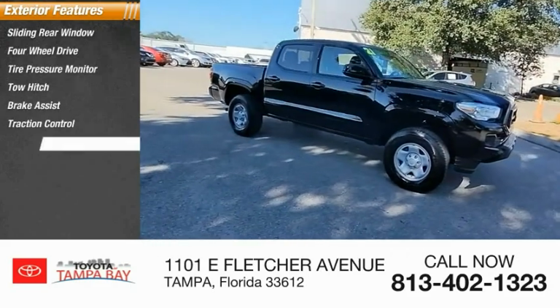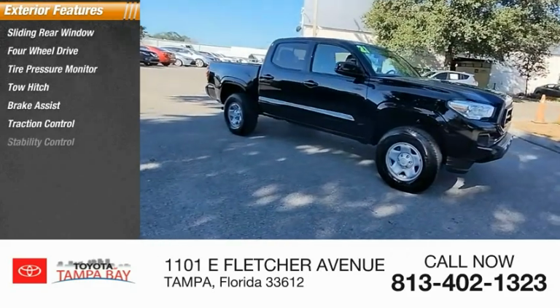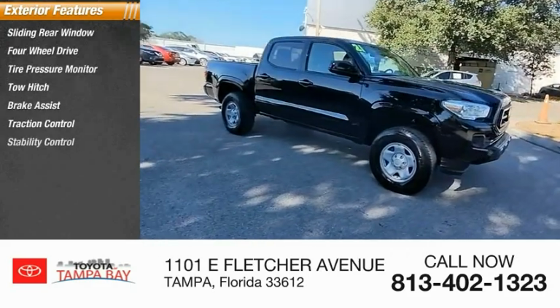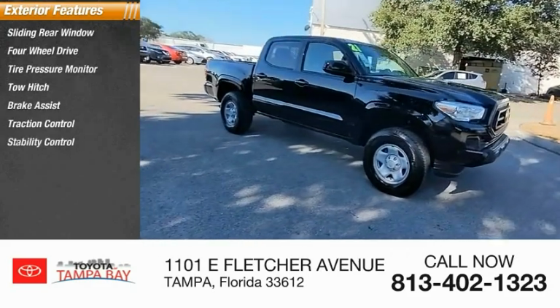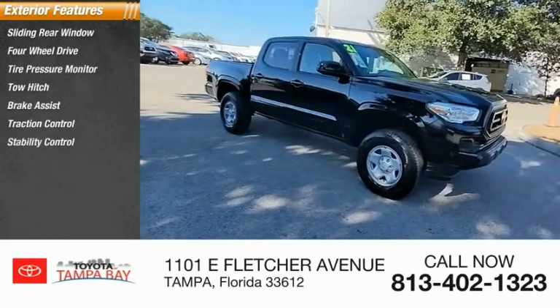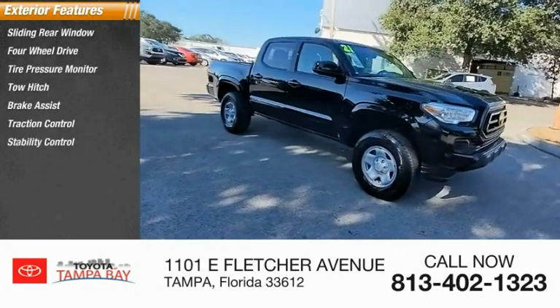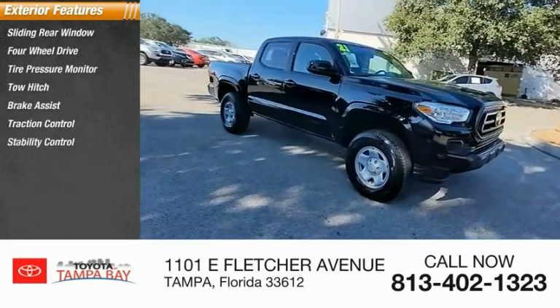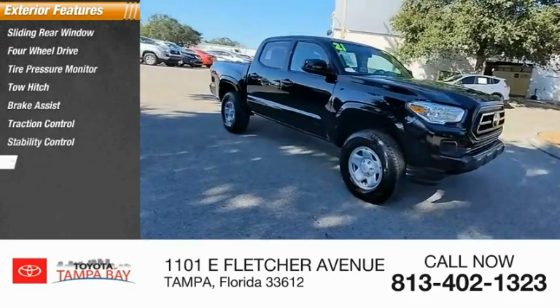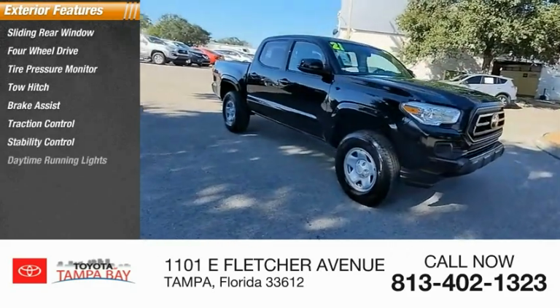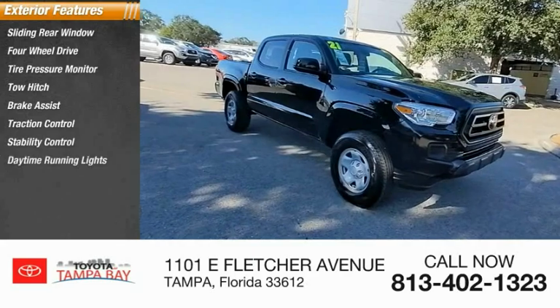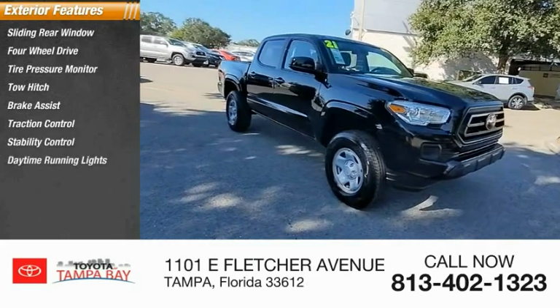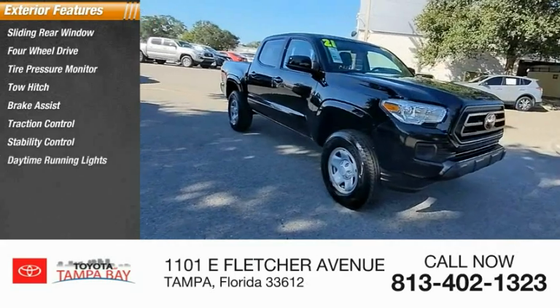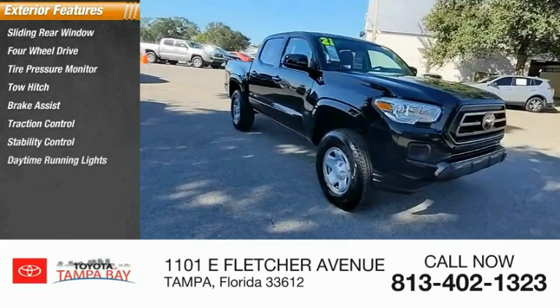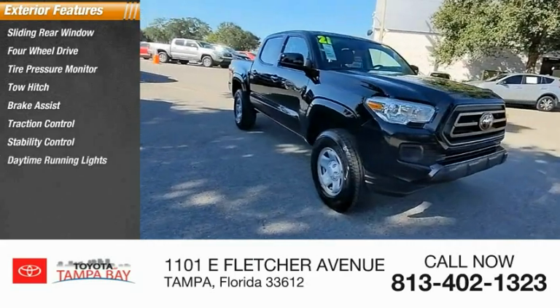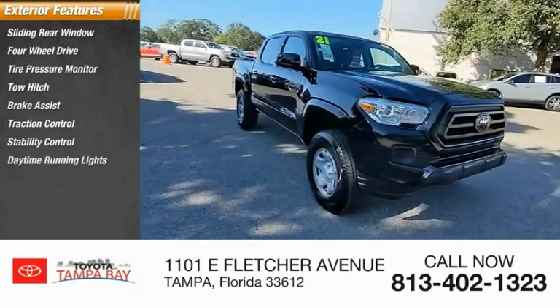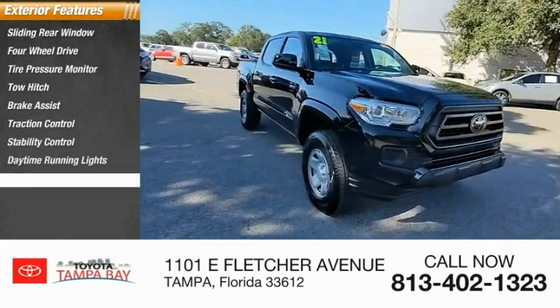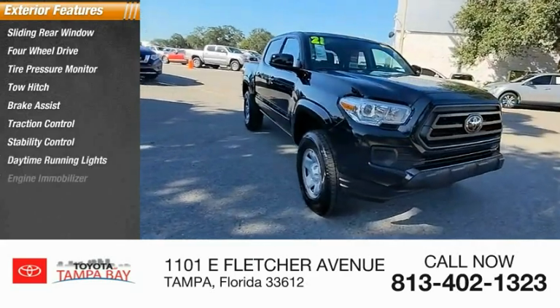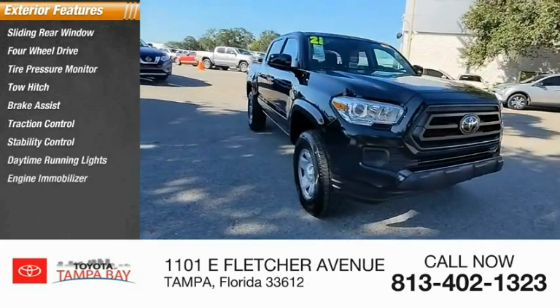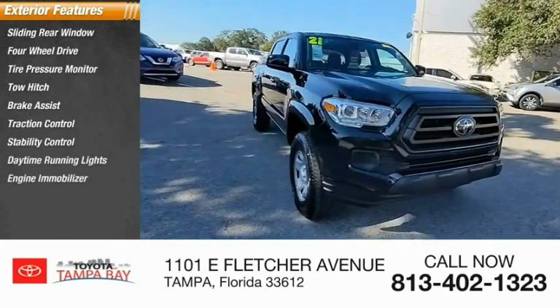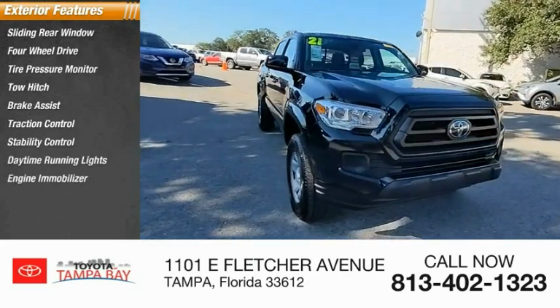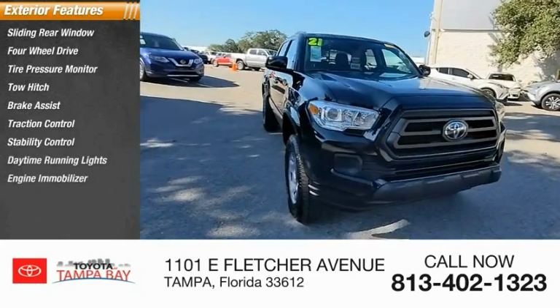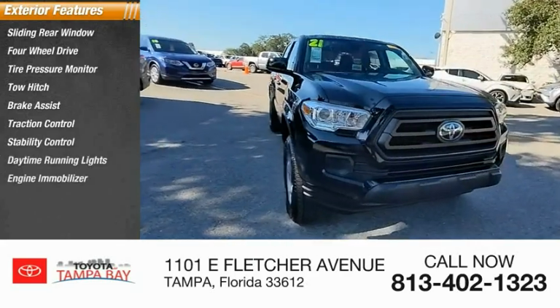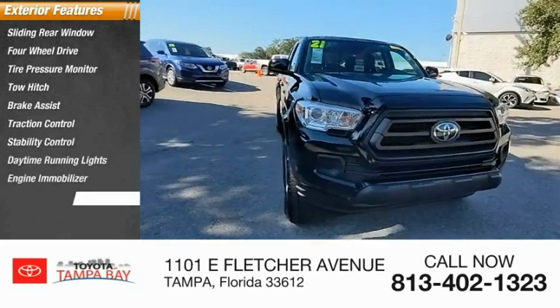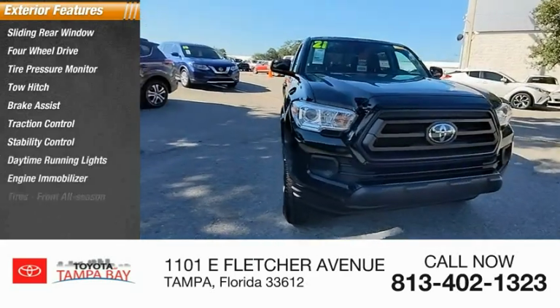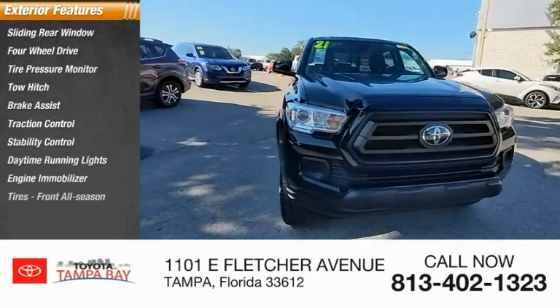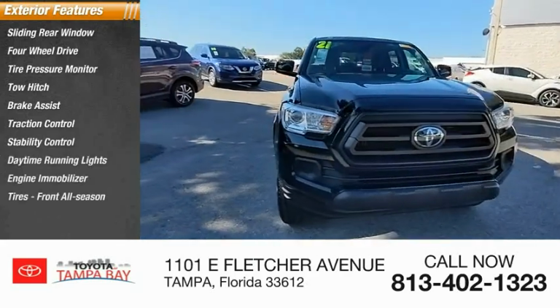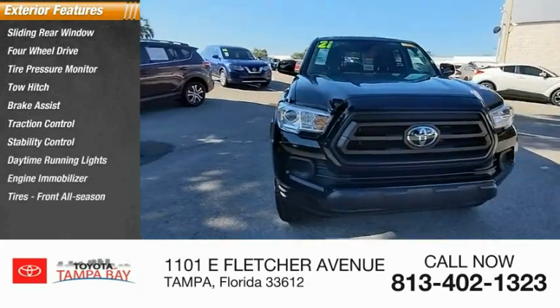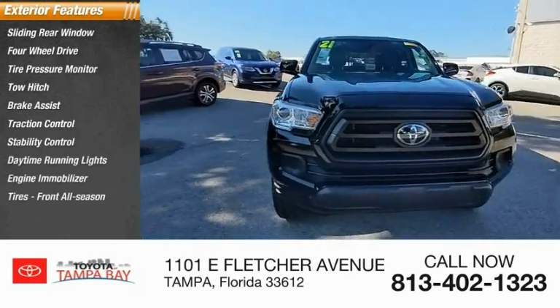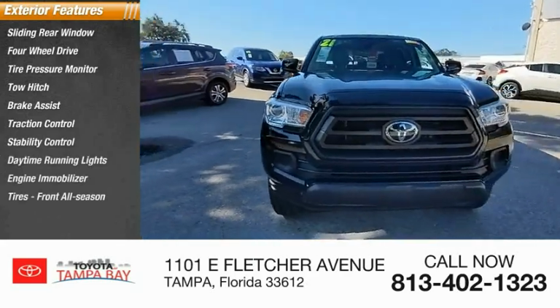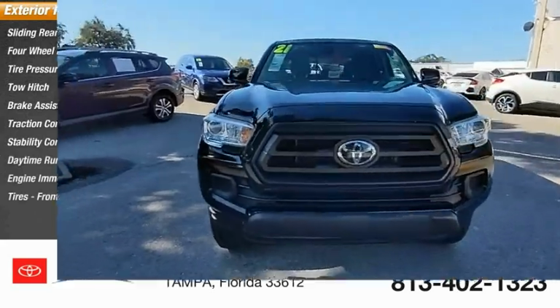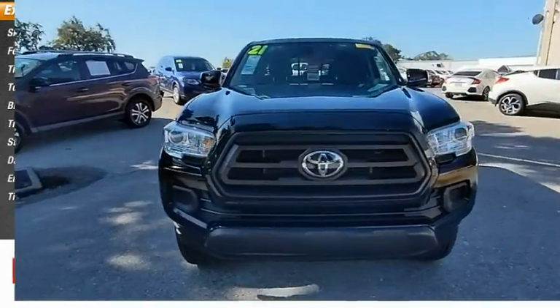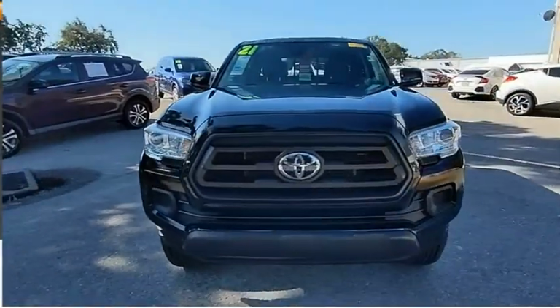Stability control, daytime running lights, engine immobilizer, tires — front all season.